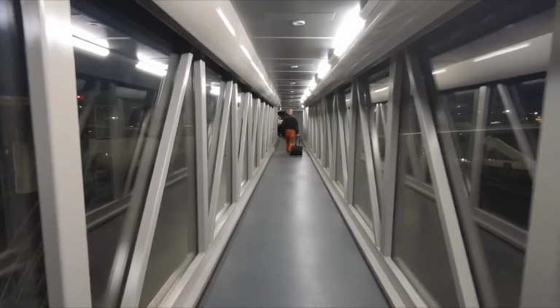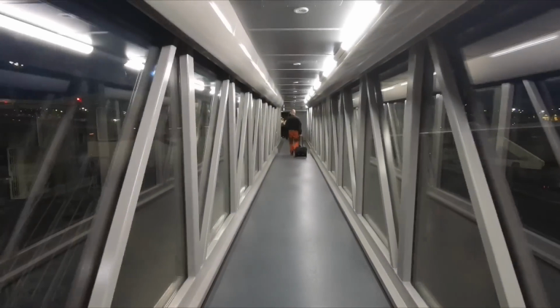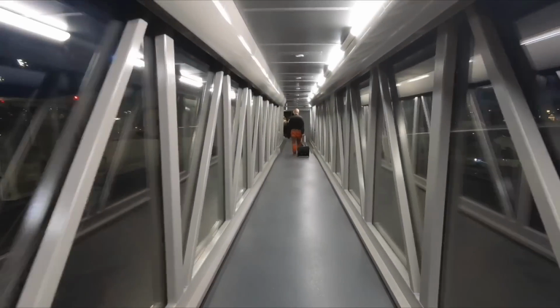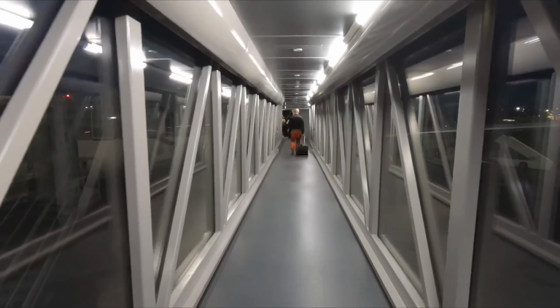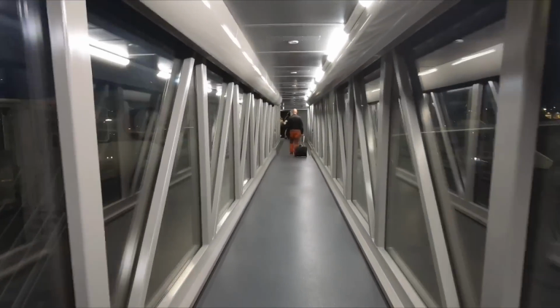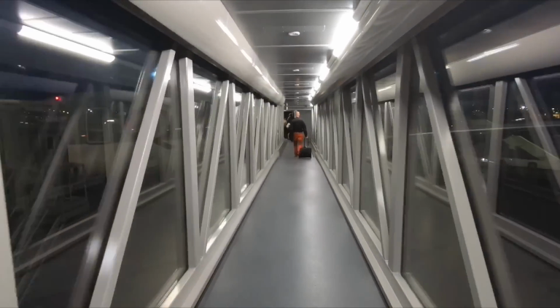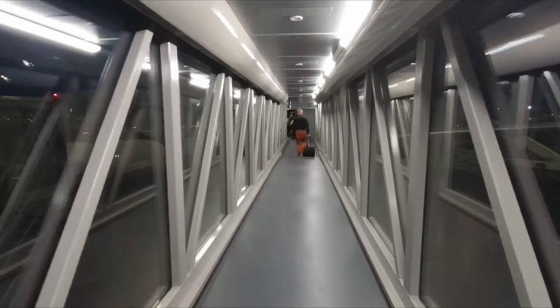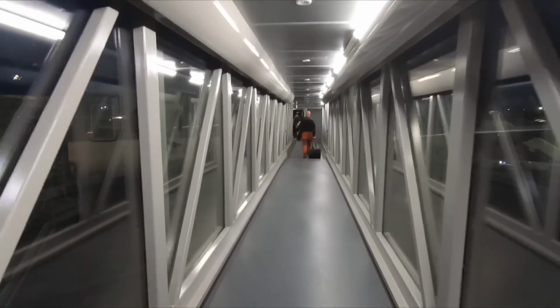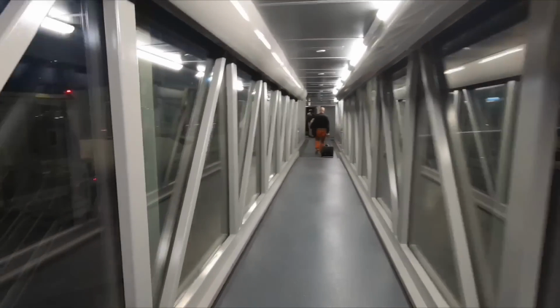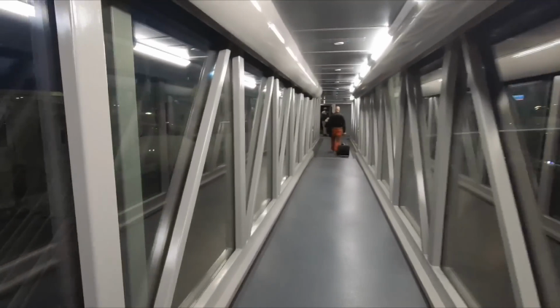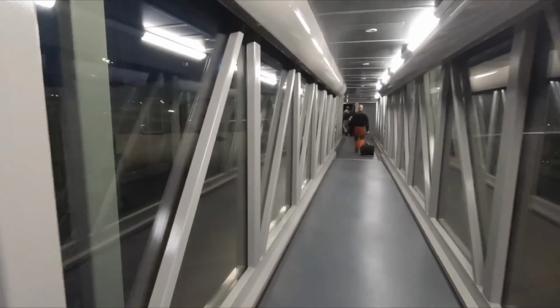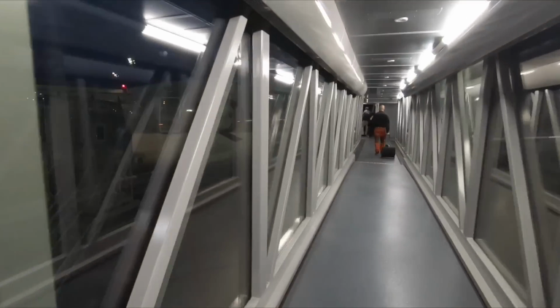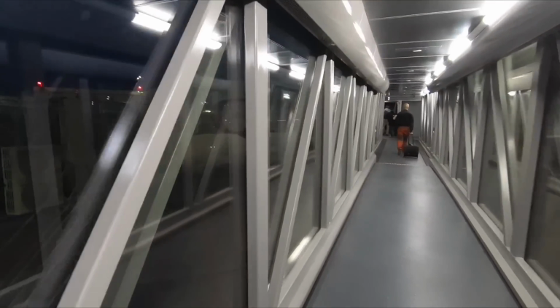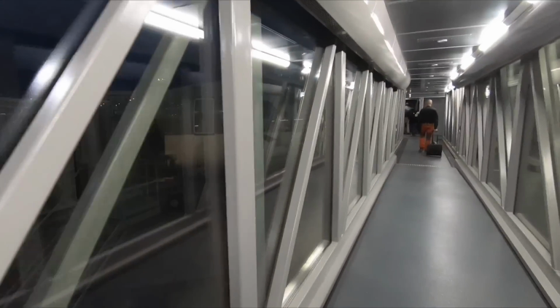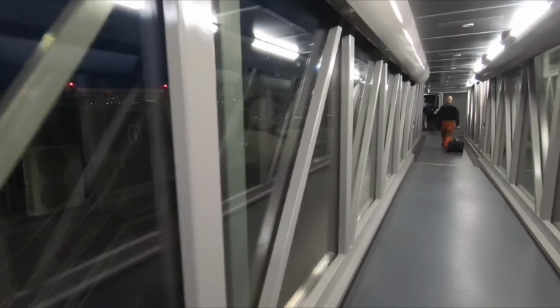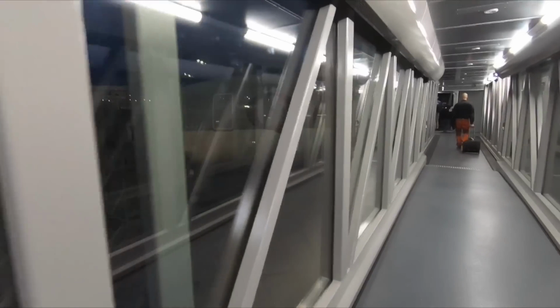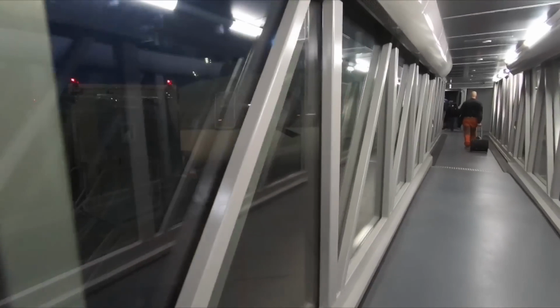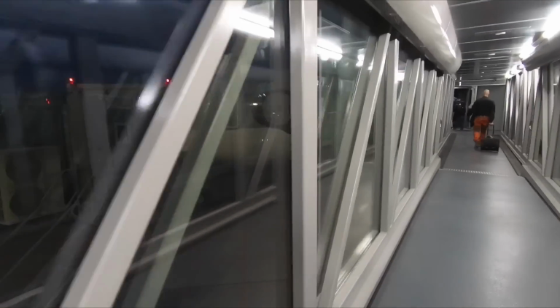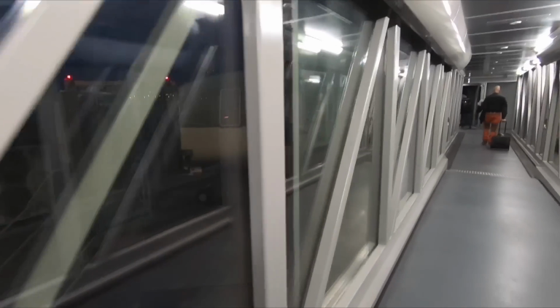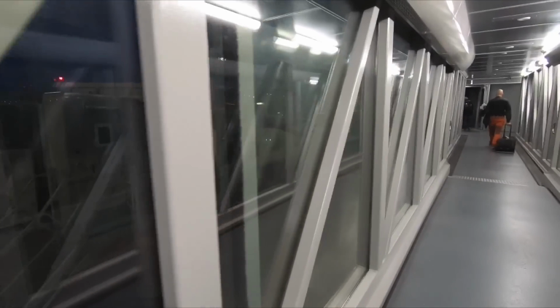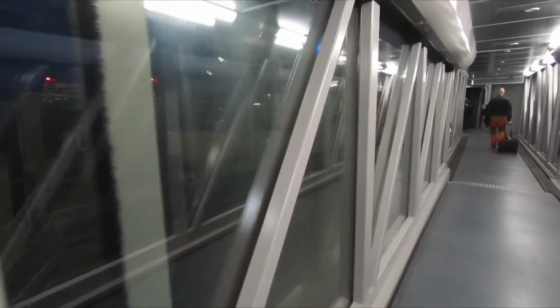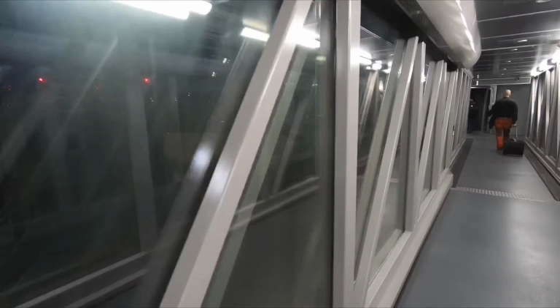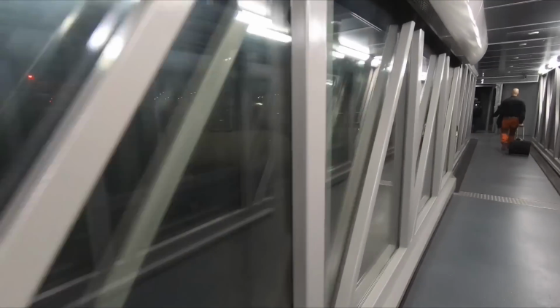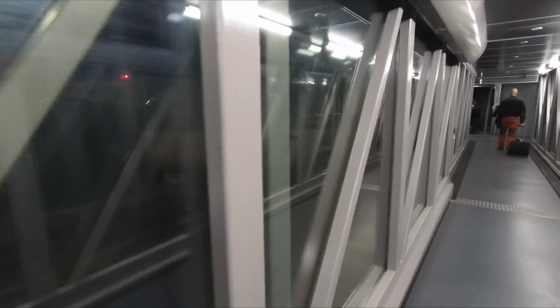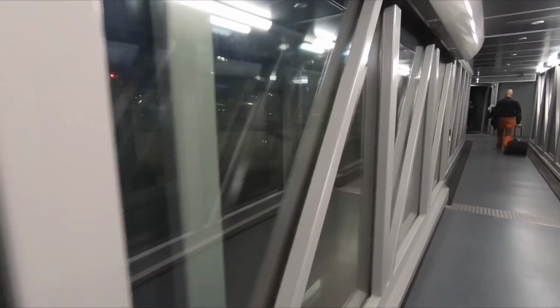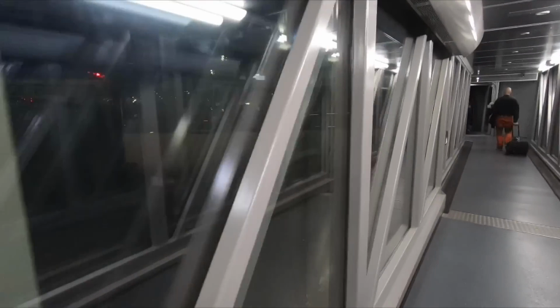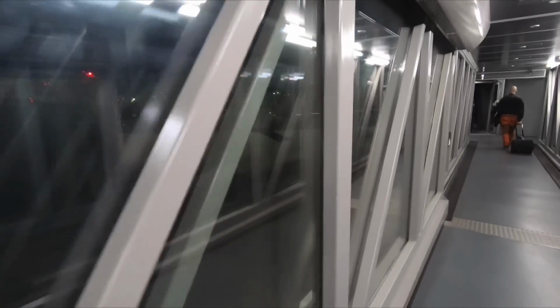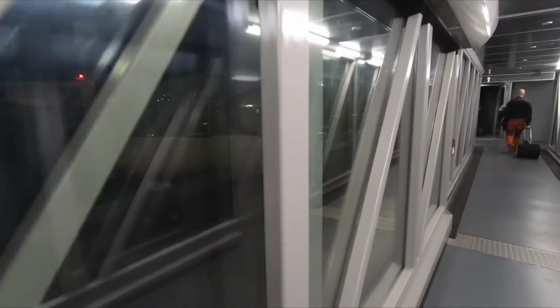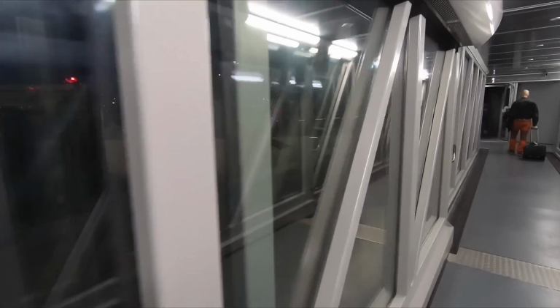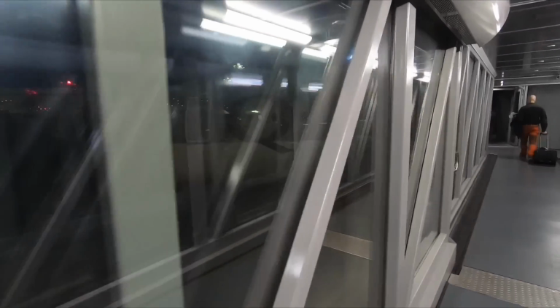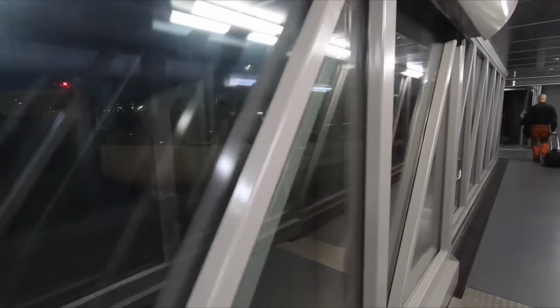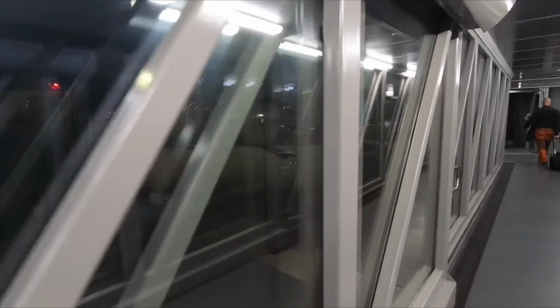Boarding was quick and easy; the flight was about half full. Don't forget you can read my written review of the flight on the Simple Flying website.